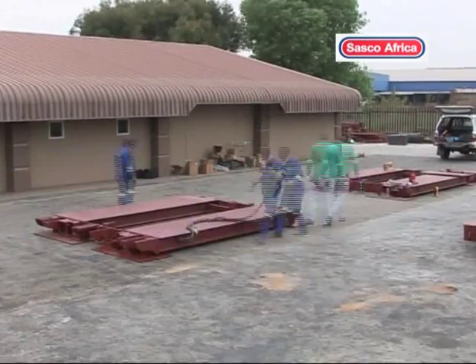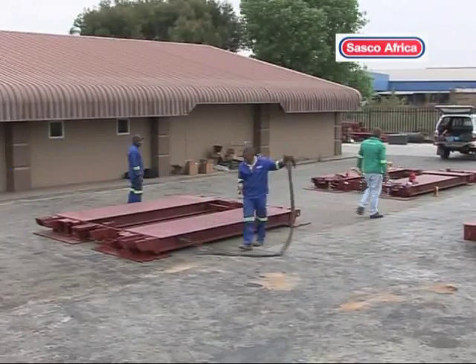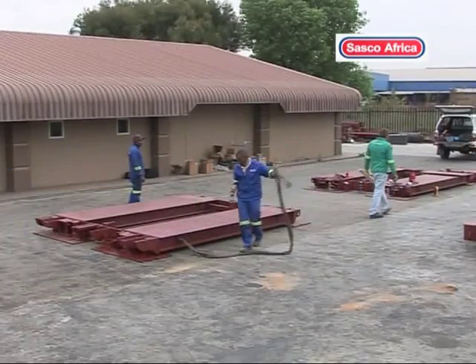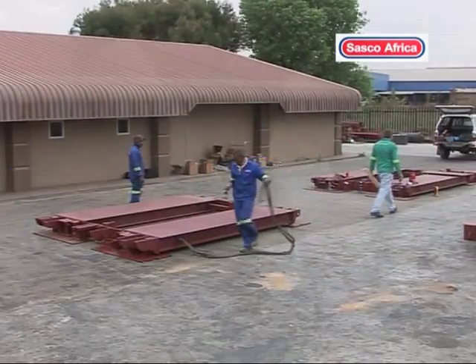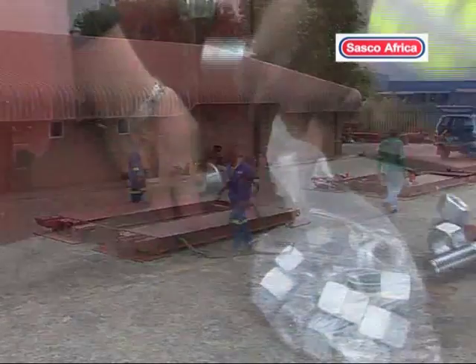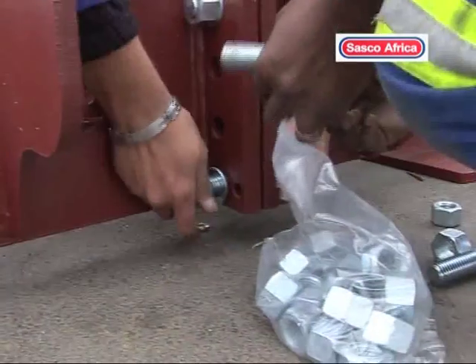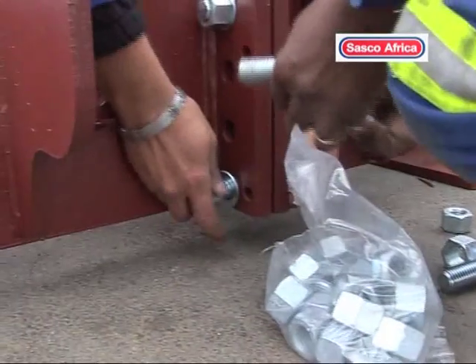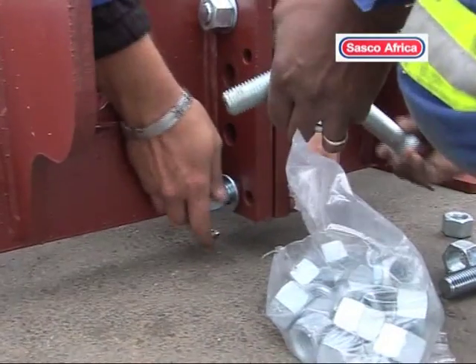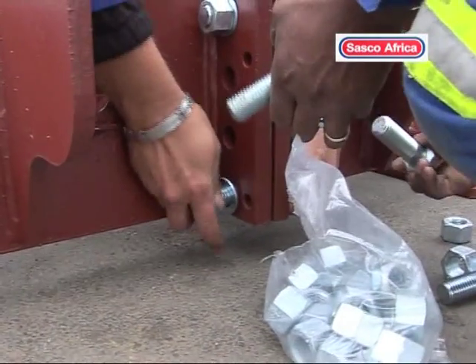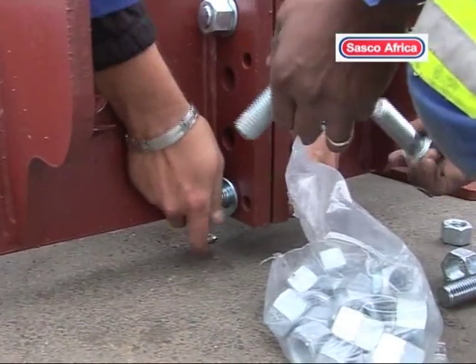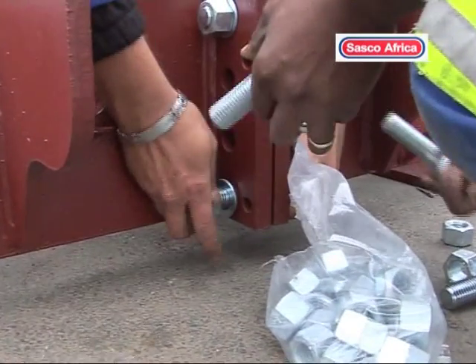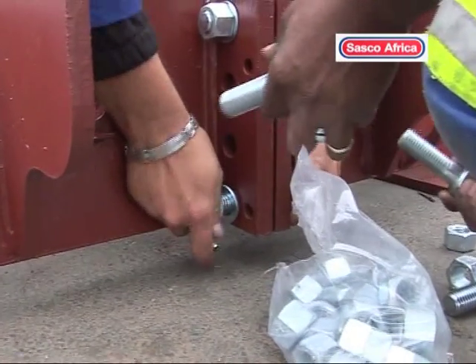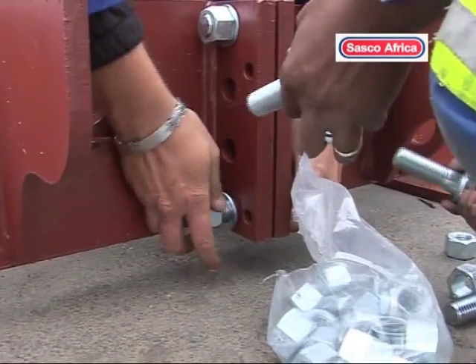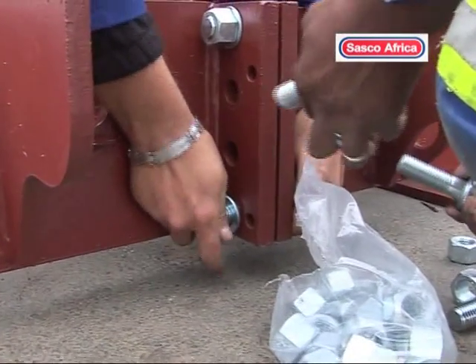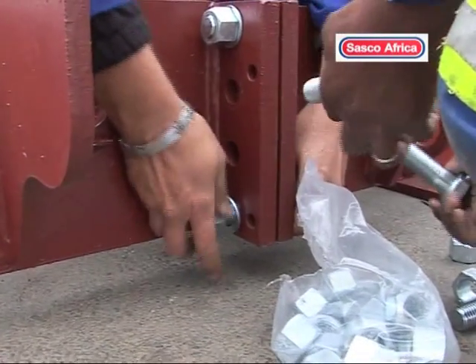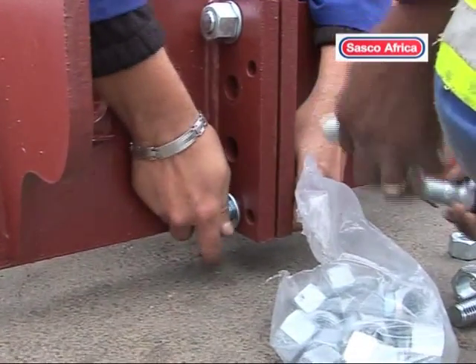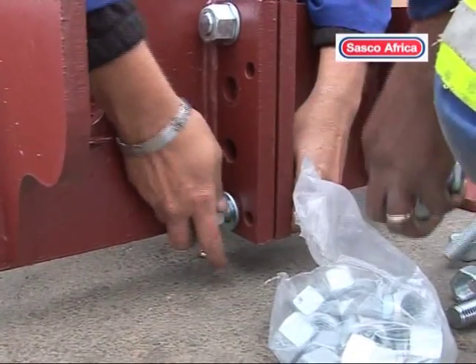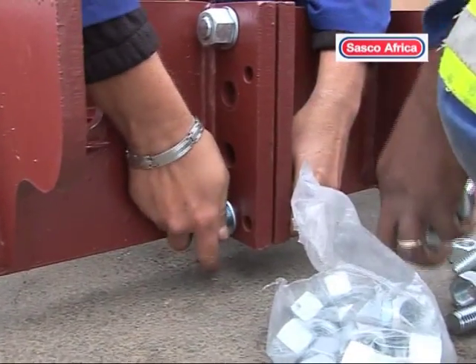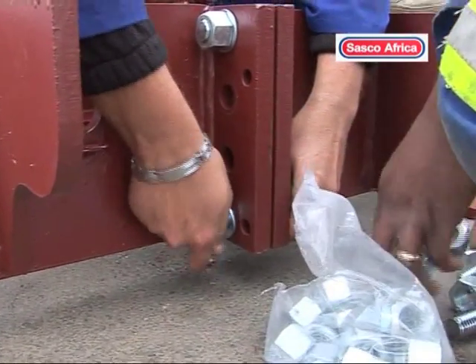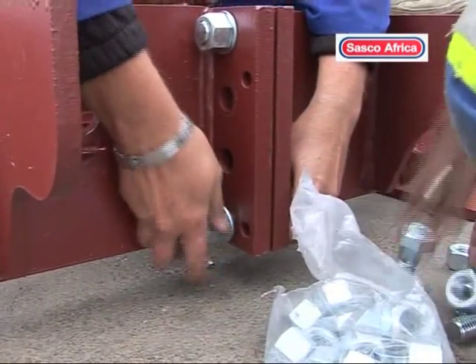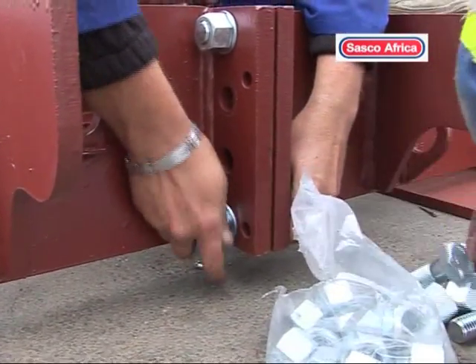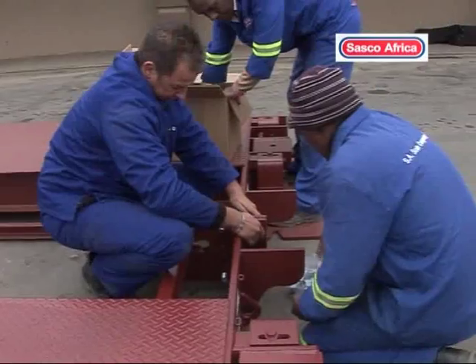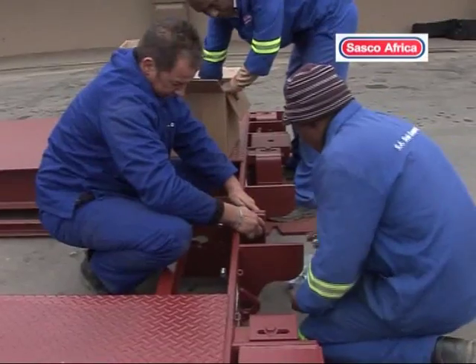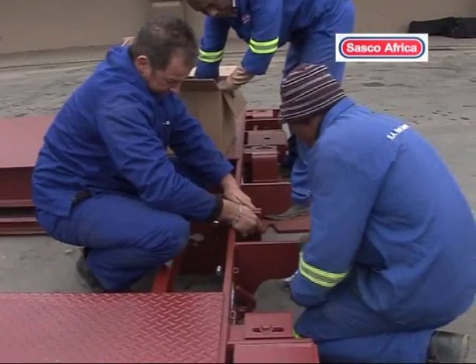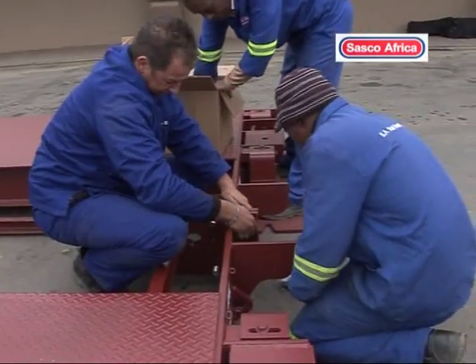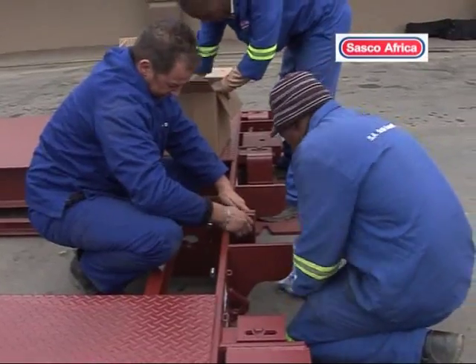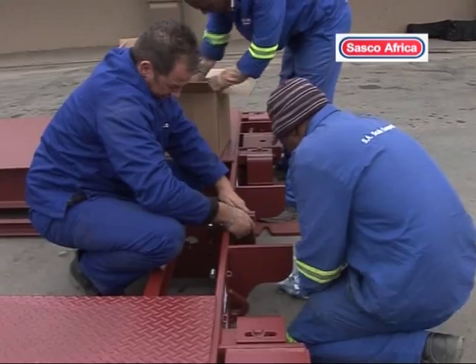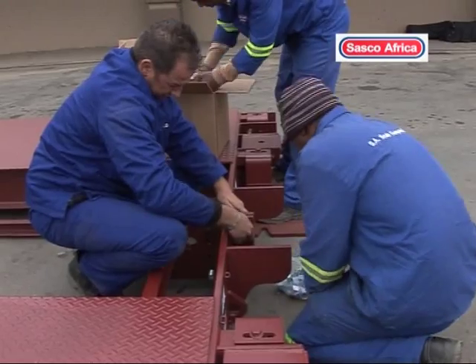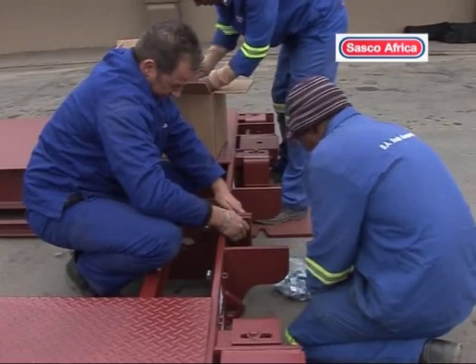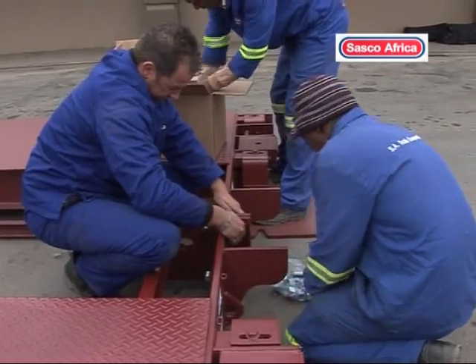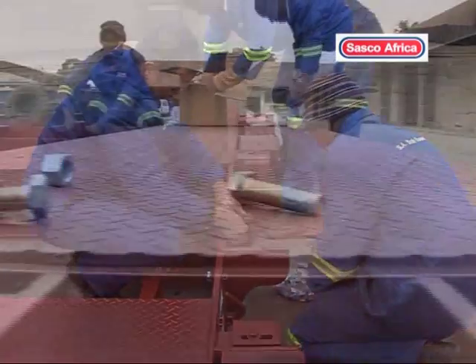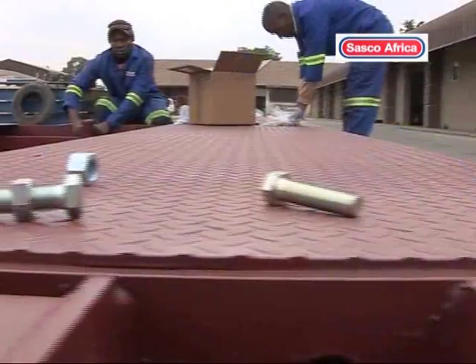The process begins with the unfolding of the first and second modules, and the bolting of these modules together.